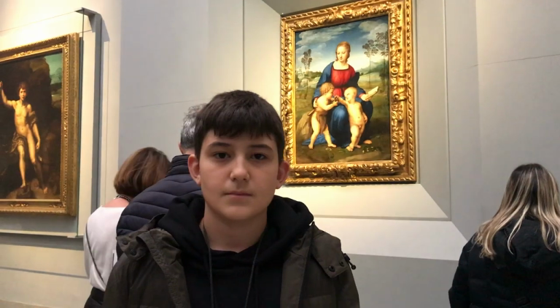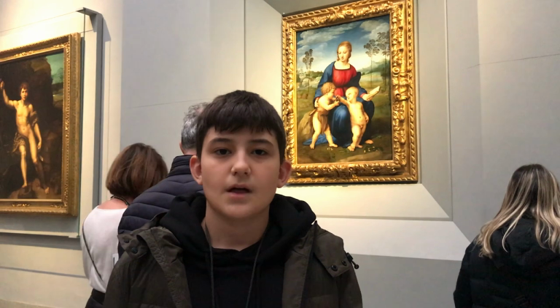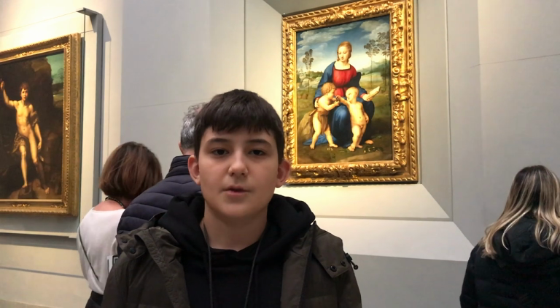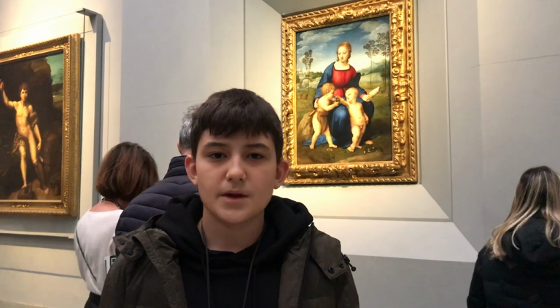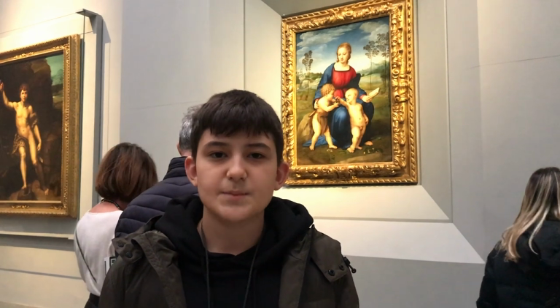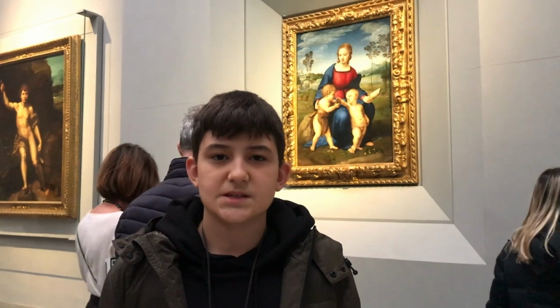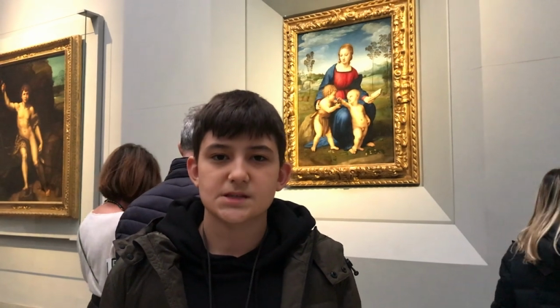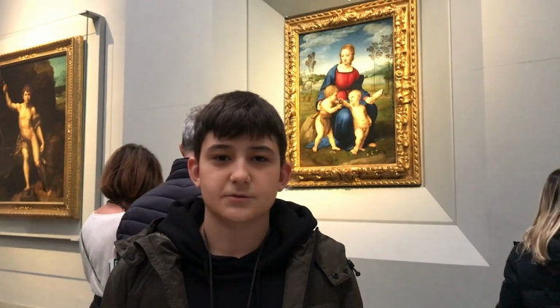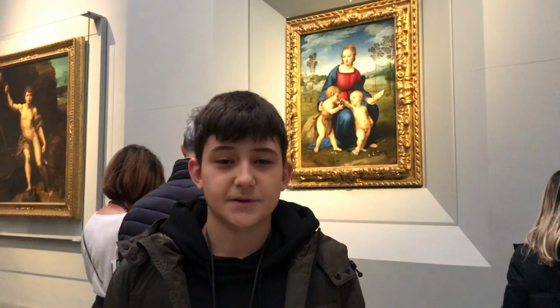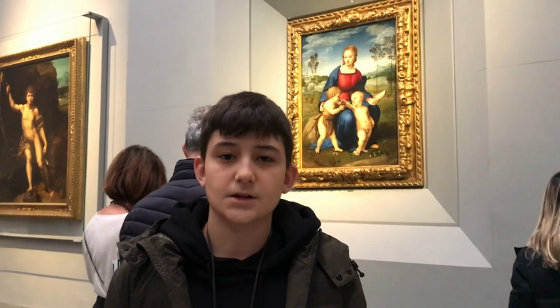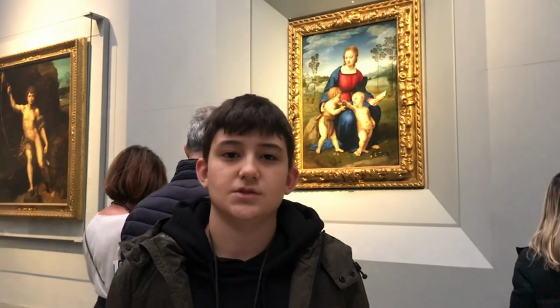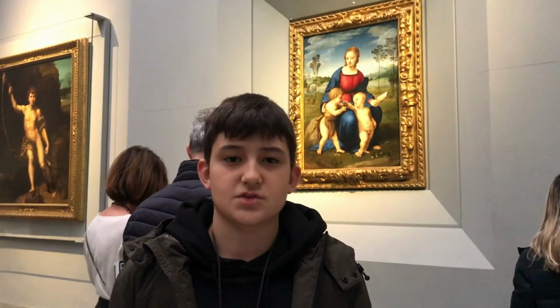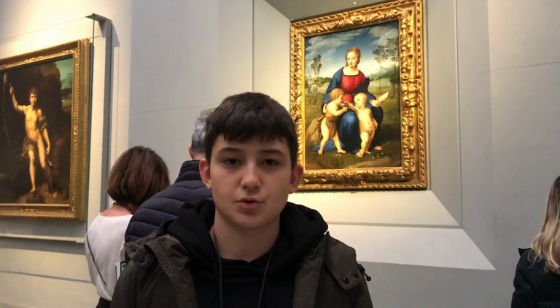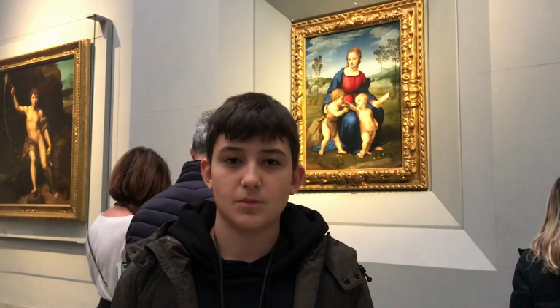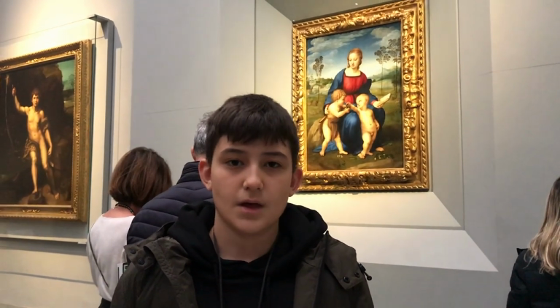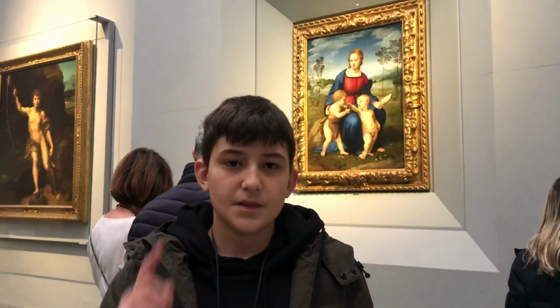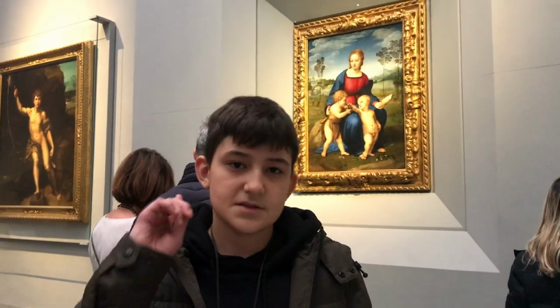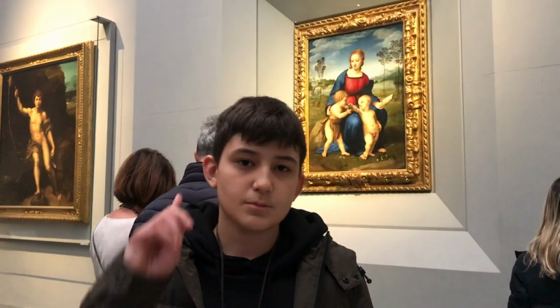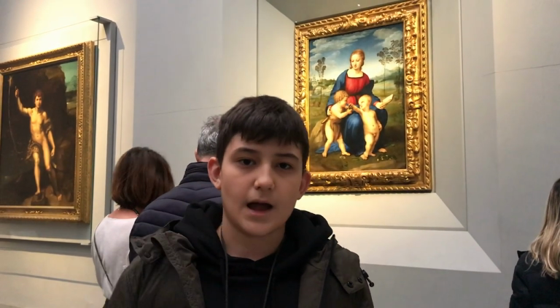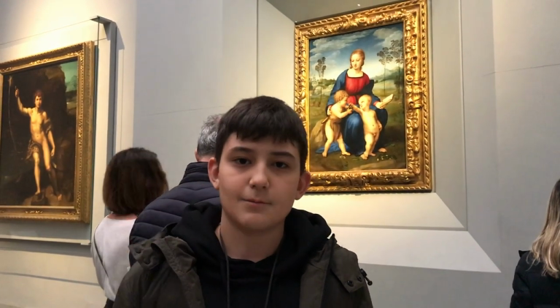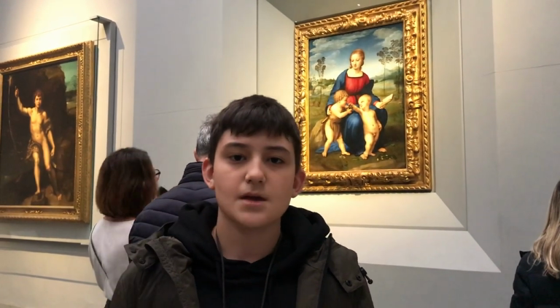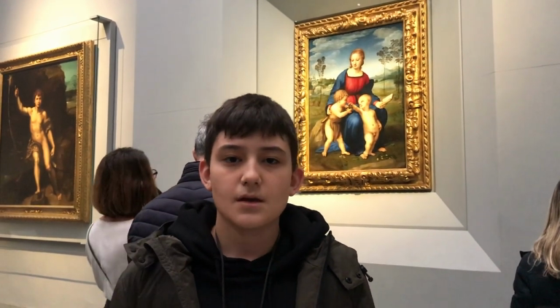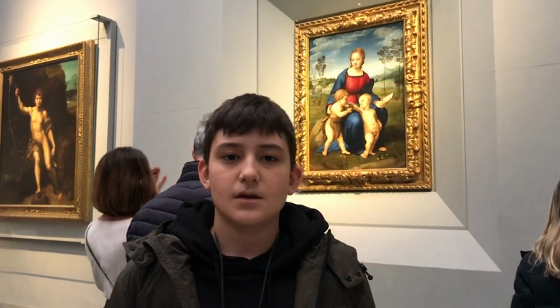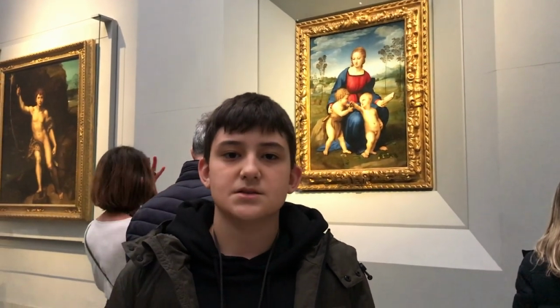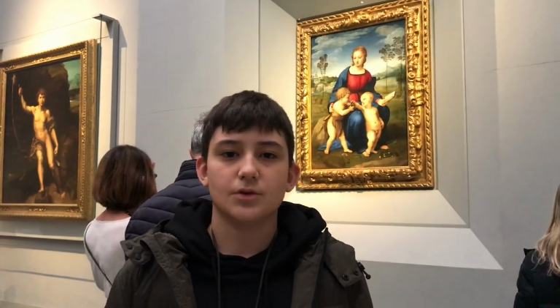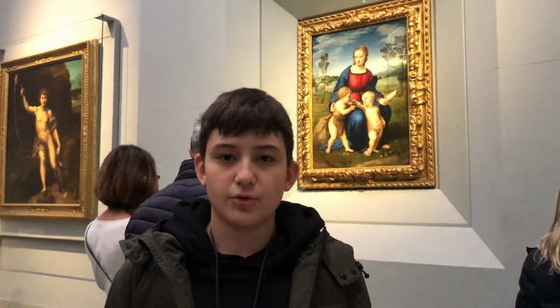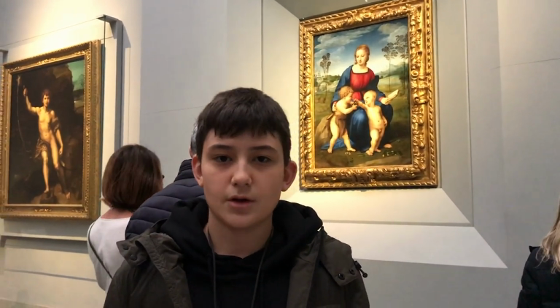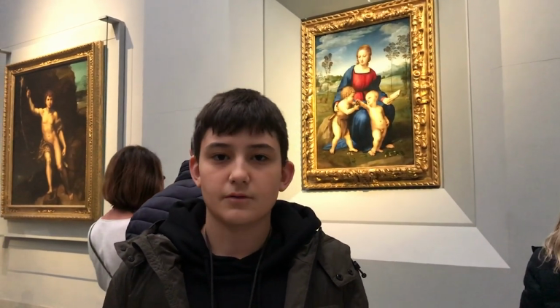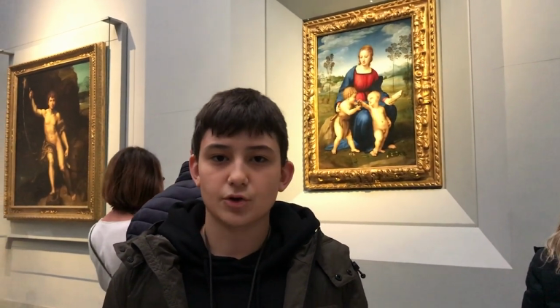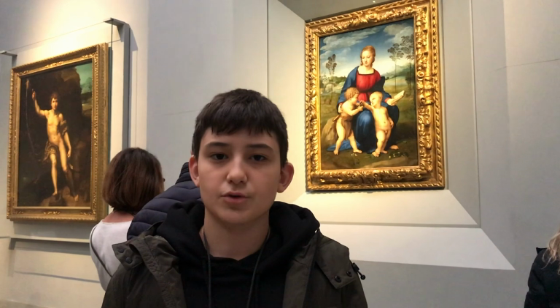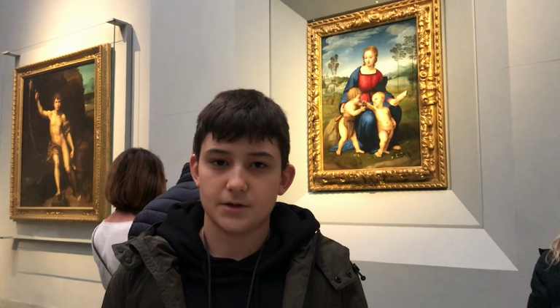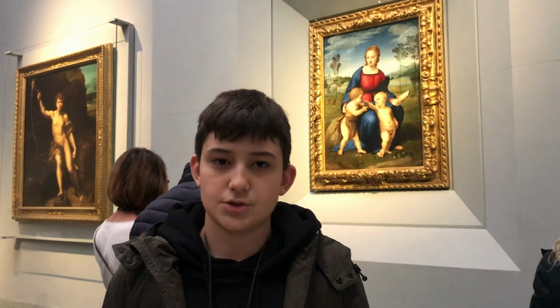There are many paintings of Raphael in this room. This one behind me is the Madonna of the Goldfinch.